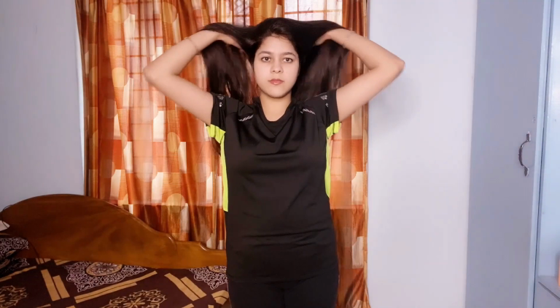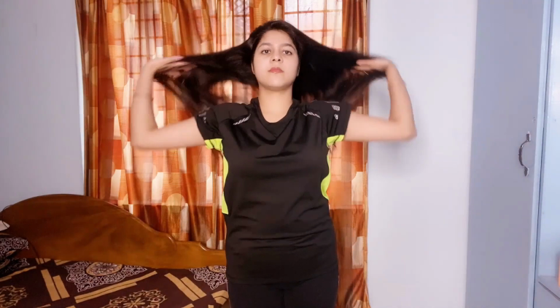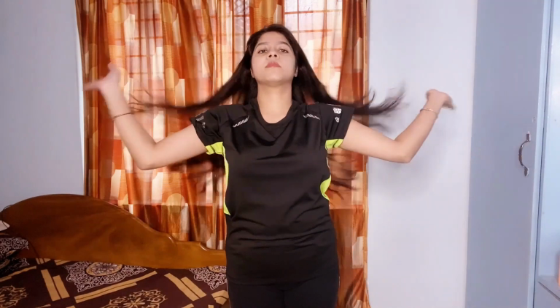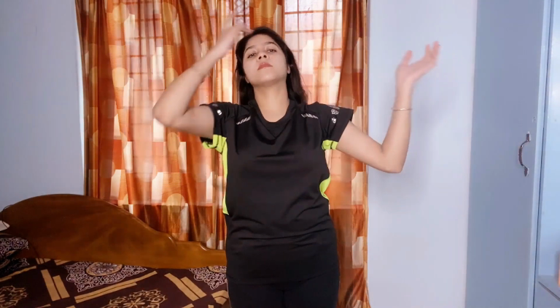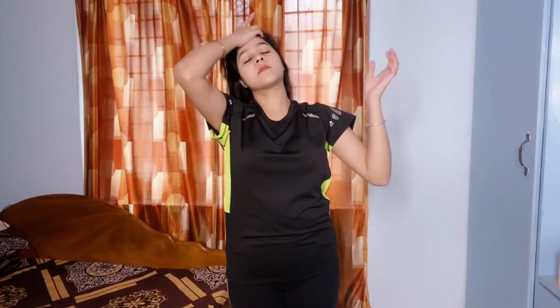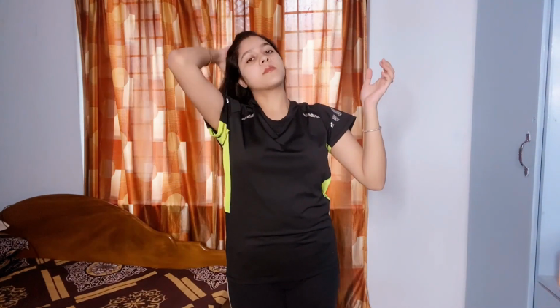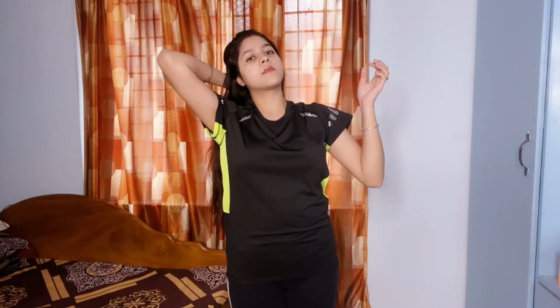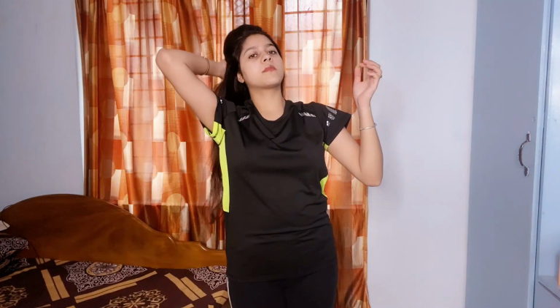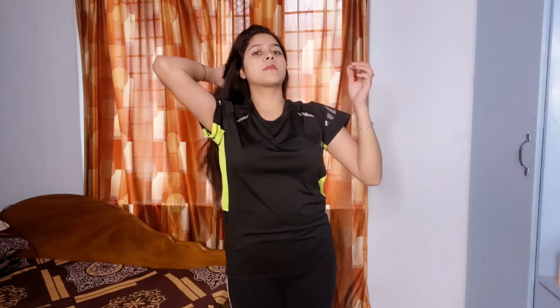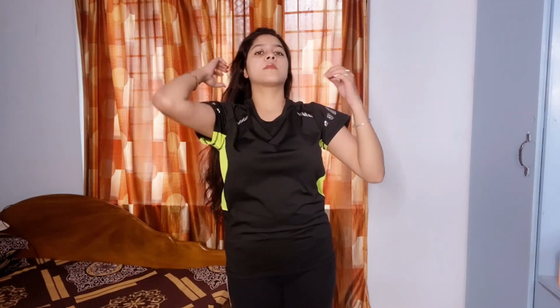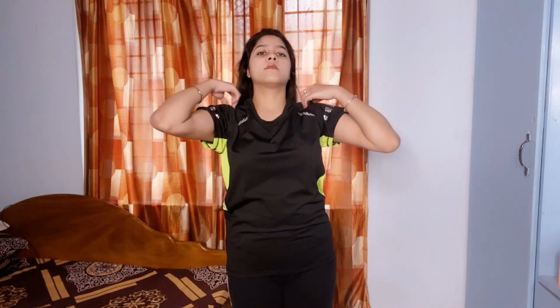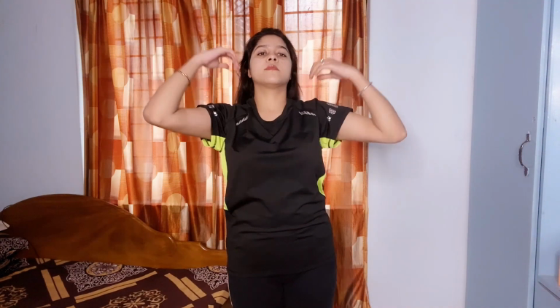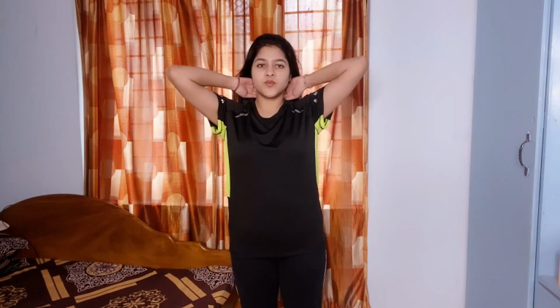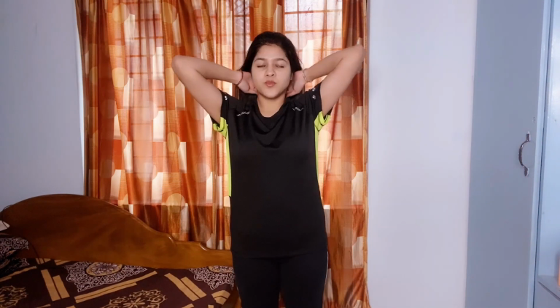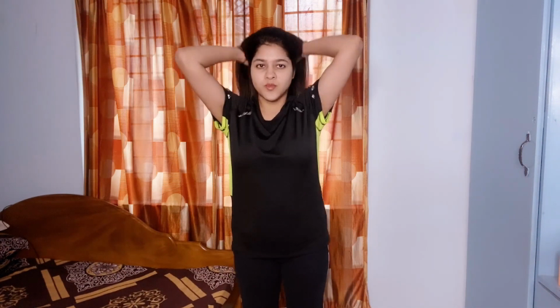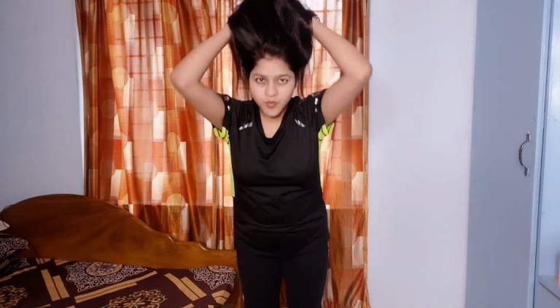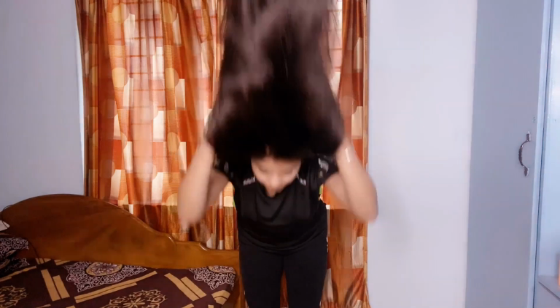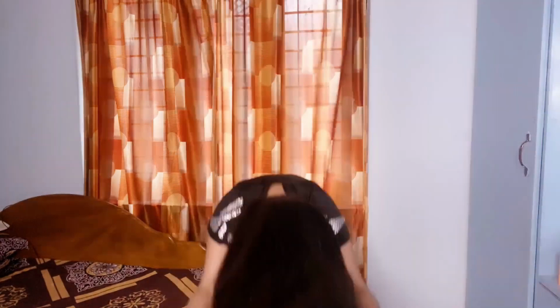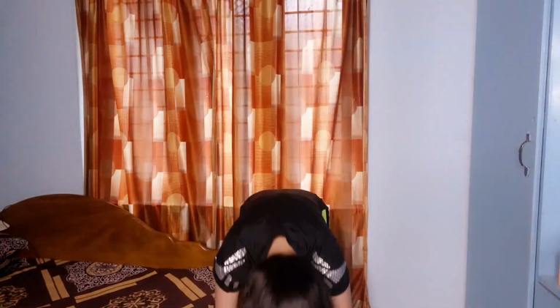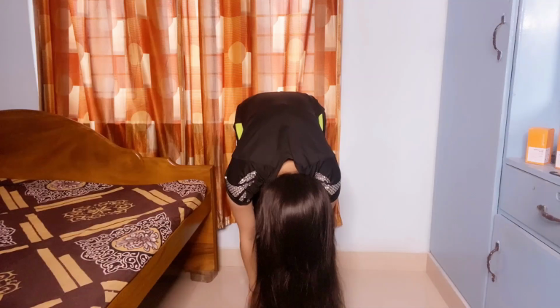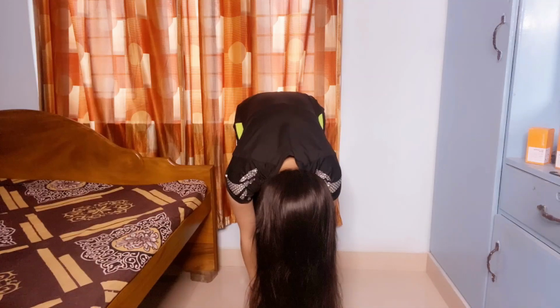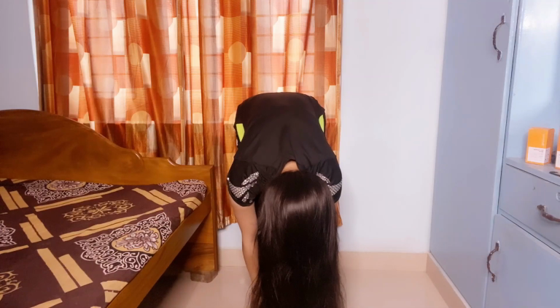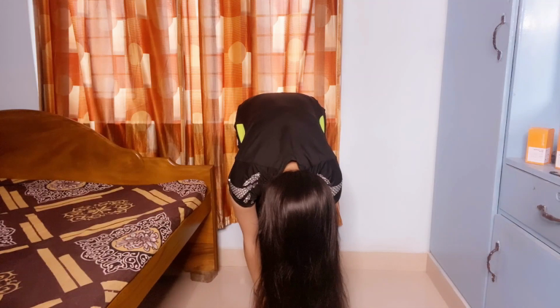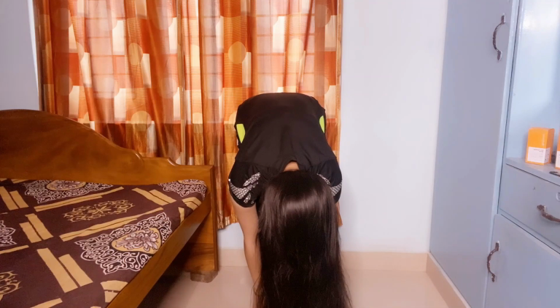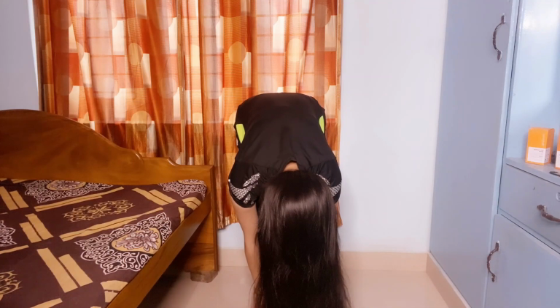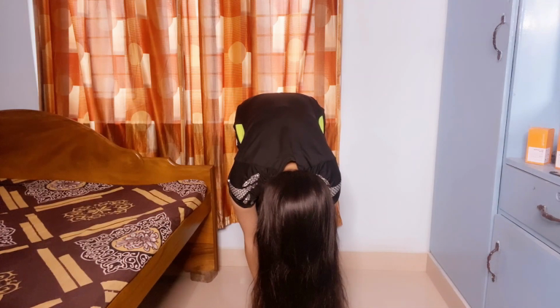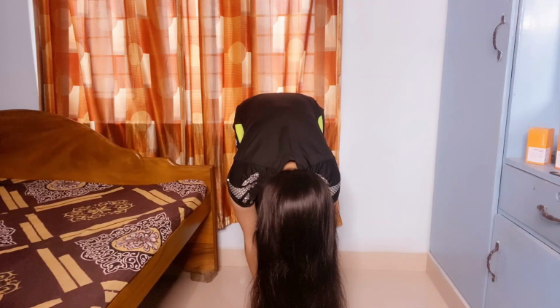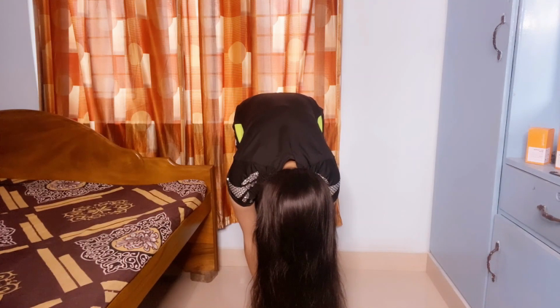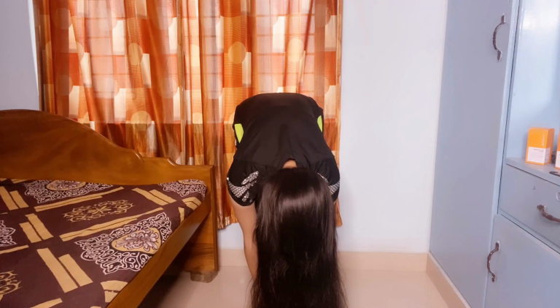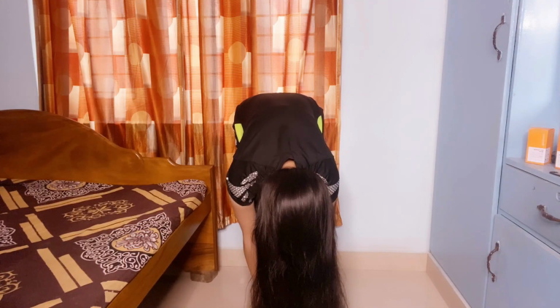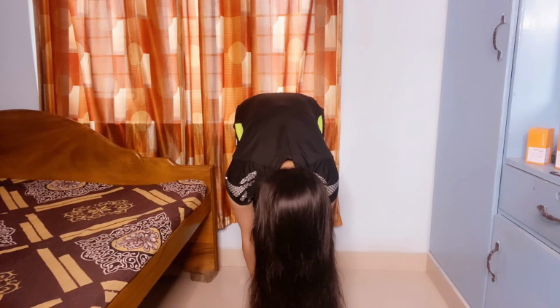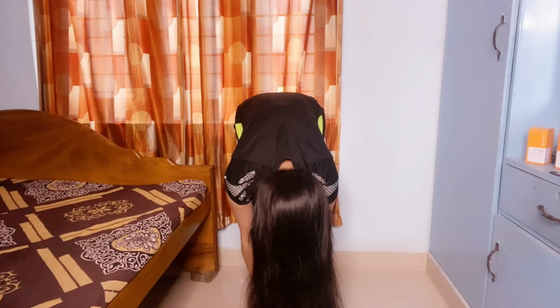On day 1 we did the inversion method. I showed you inversion method 1, which is astapadasana yoga.